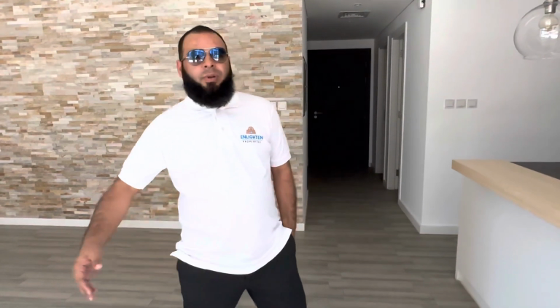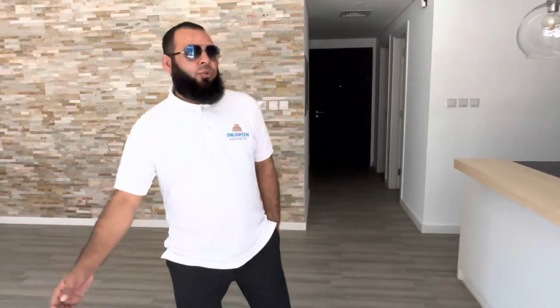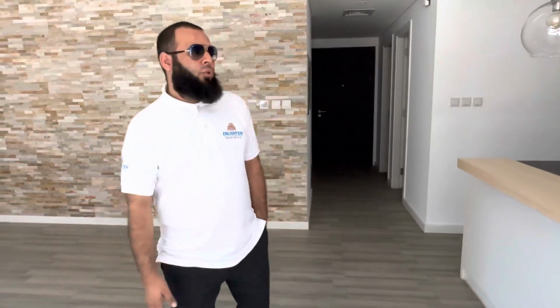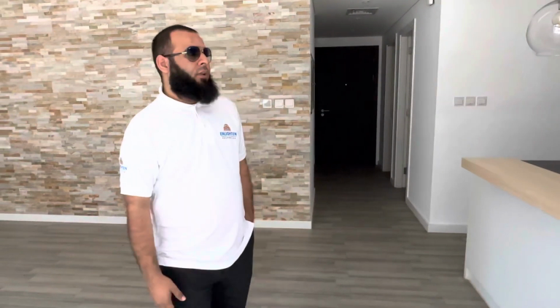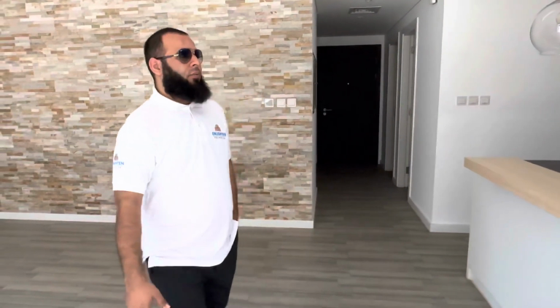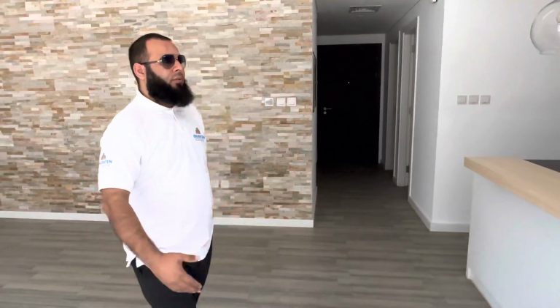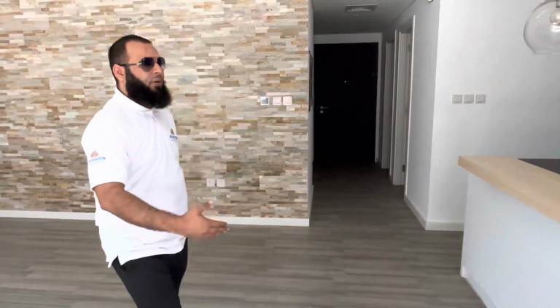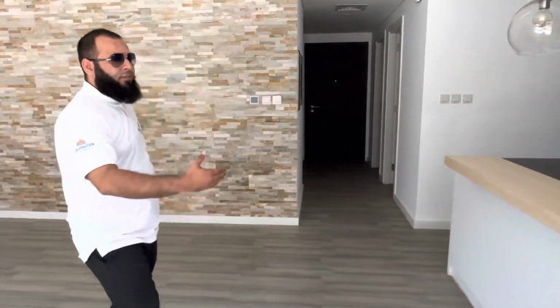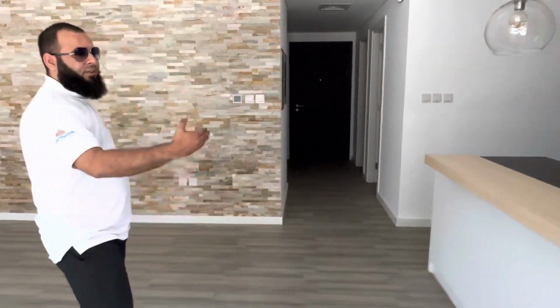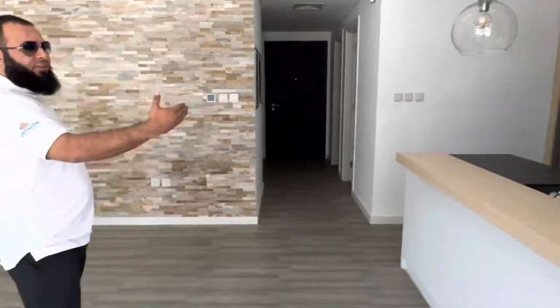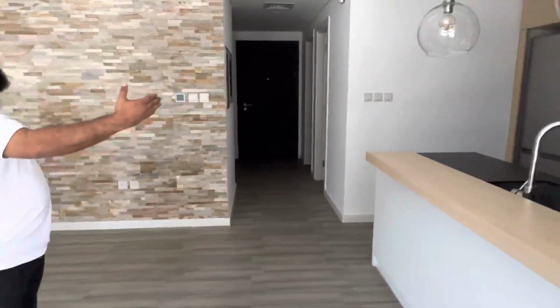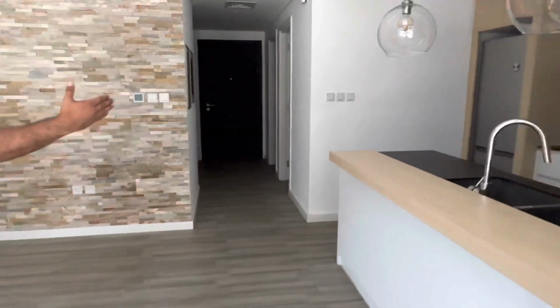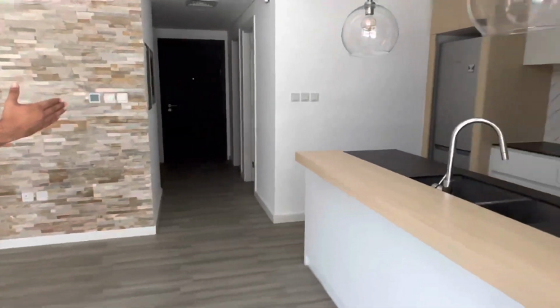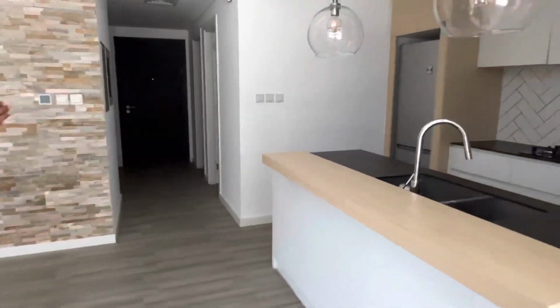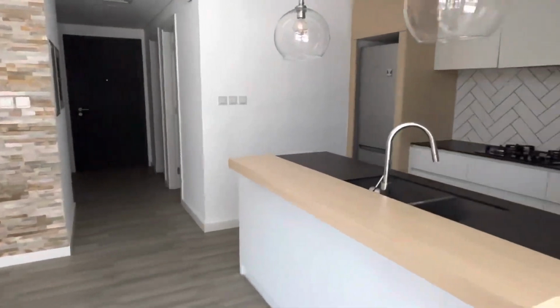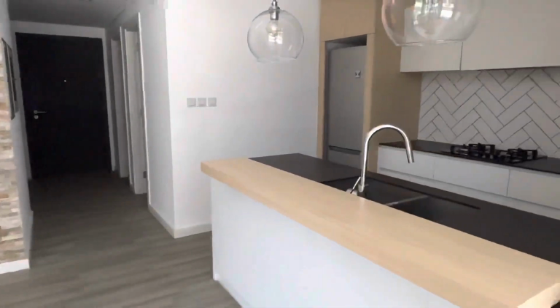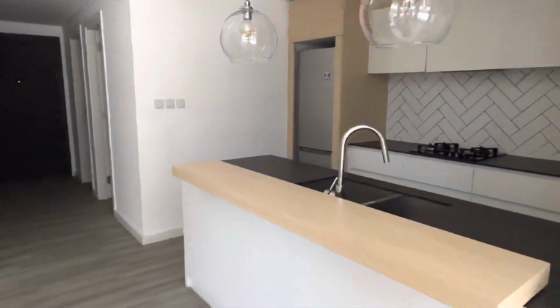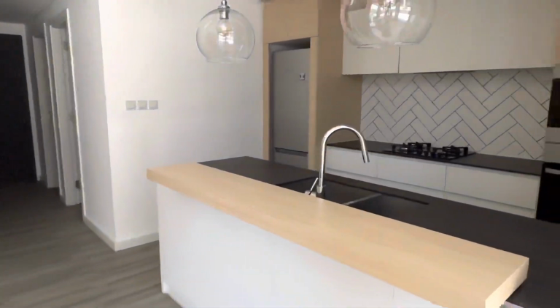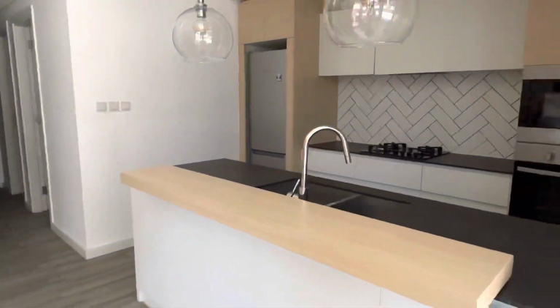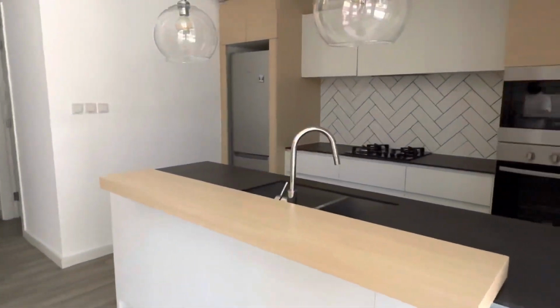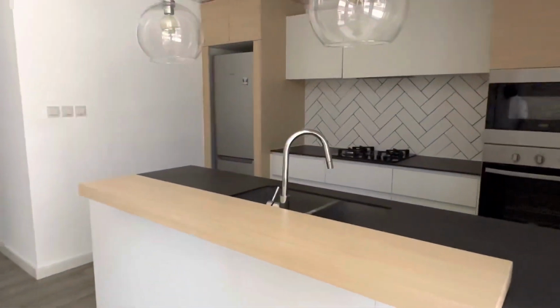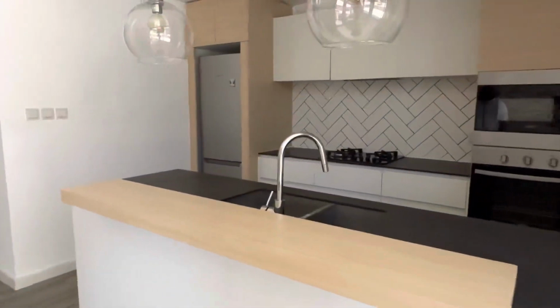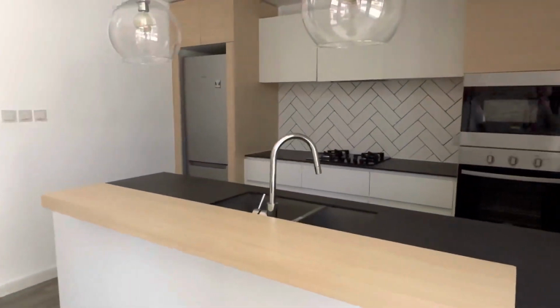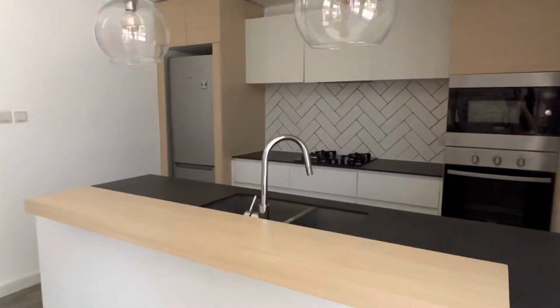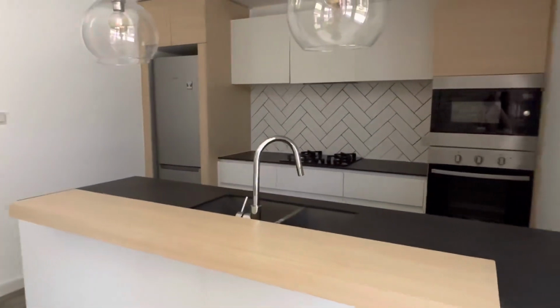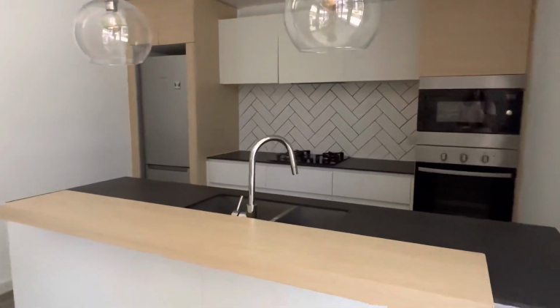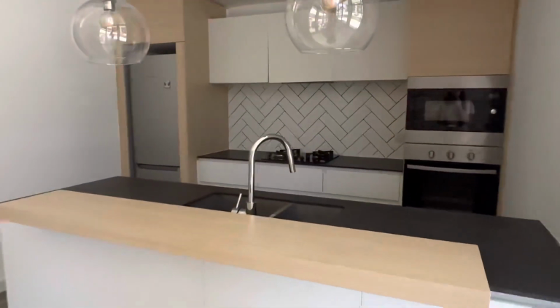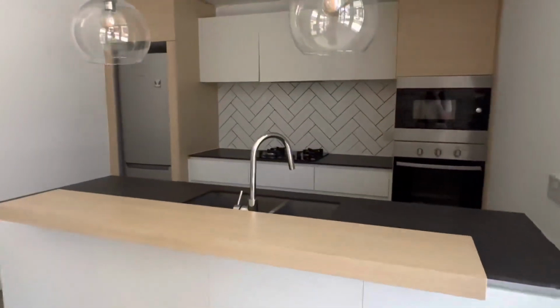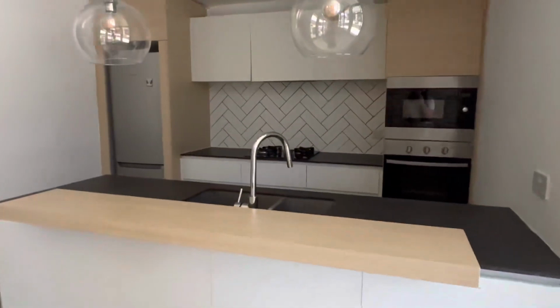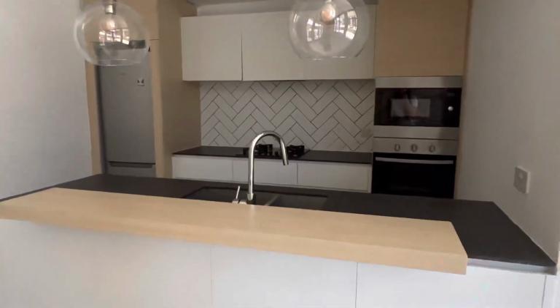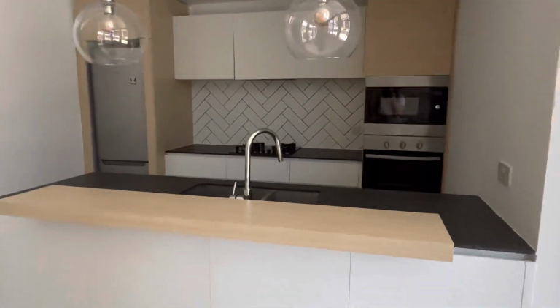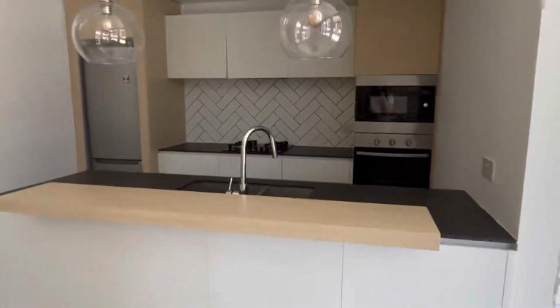I'm going to show you the kitchen. This is the kitchen with the built-in kitchen appliances.